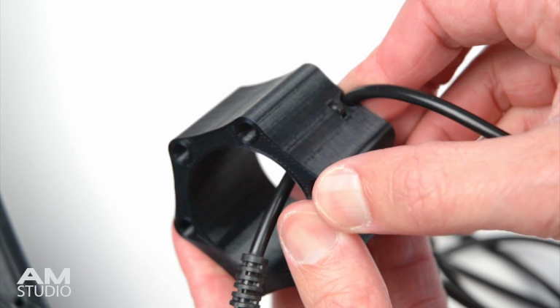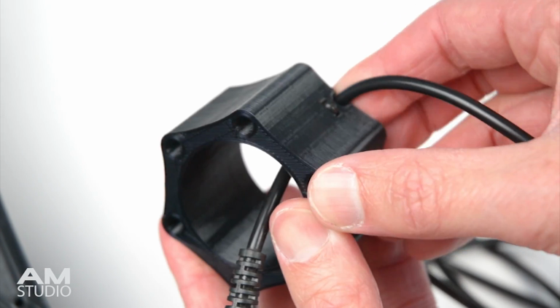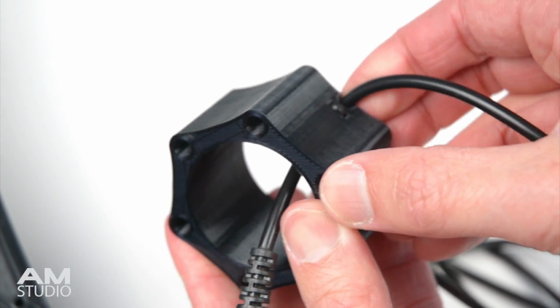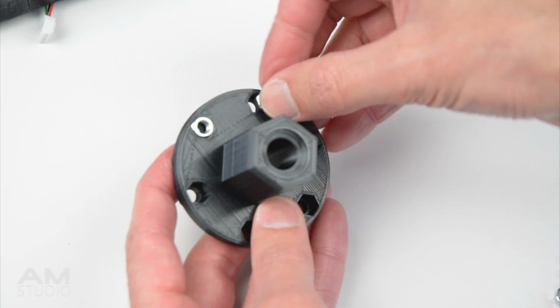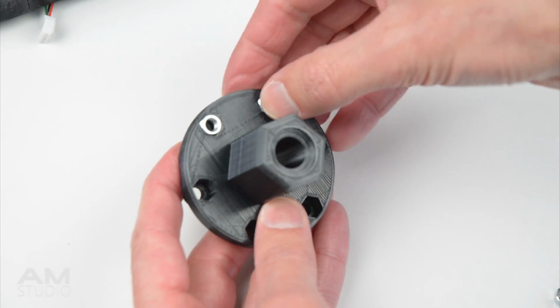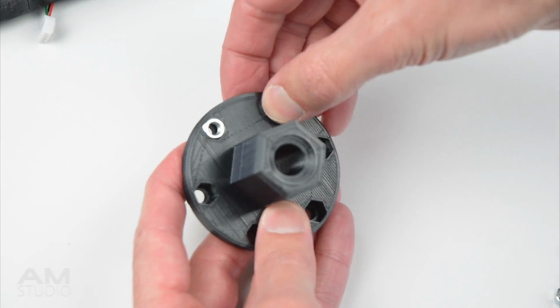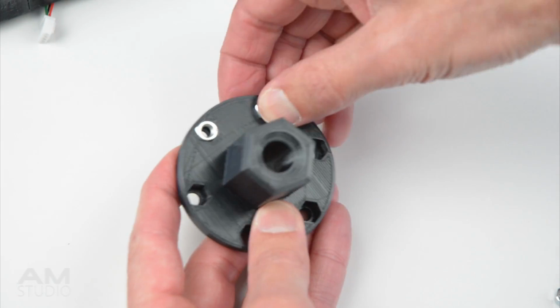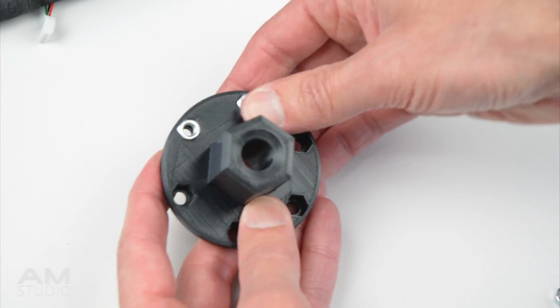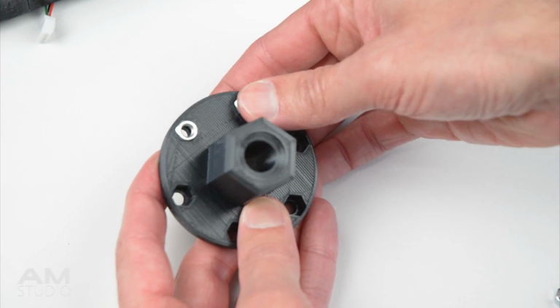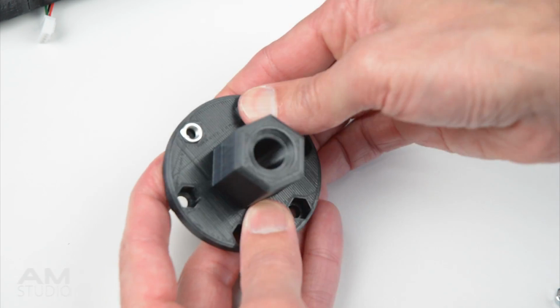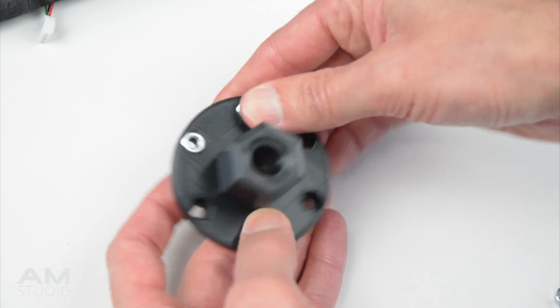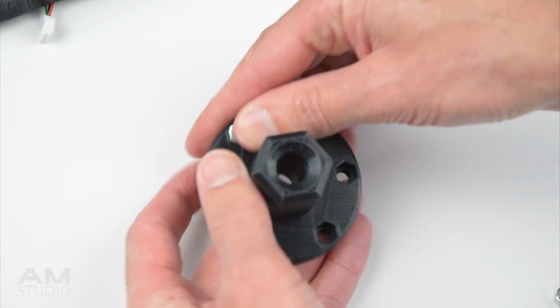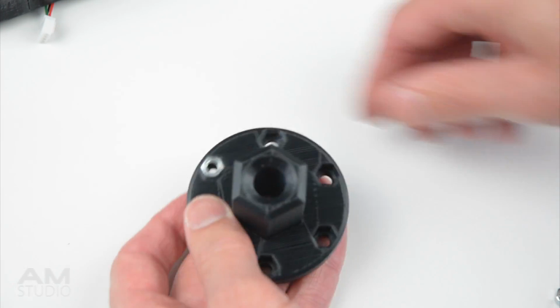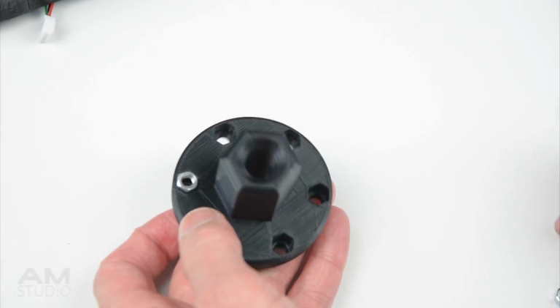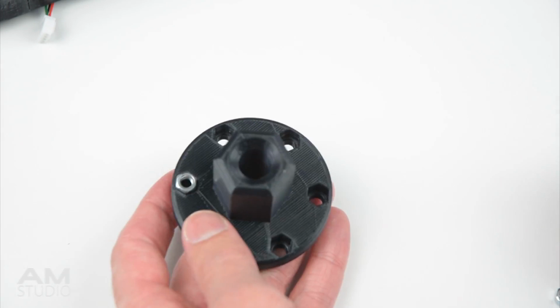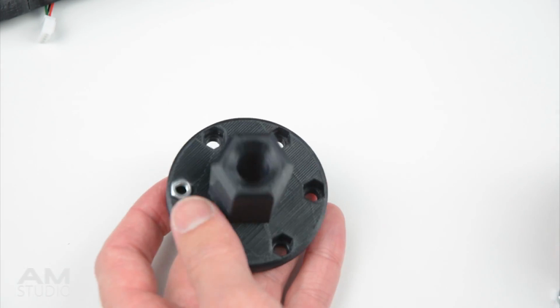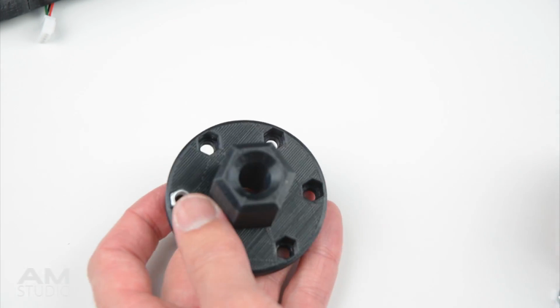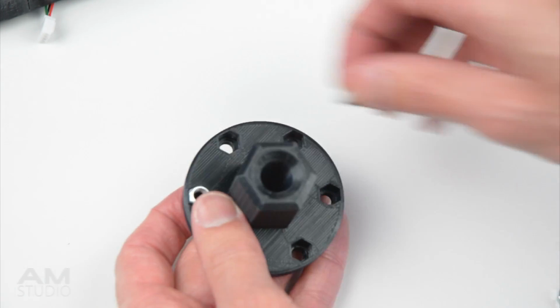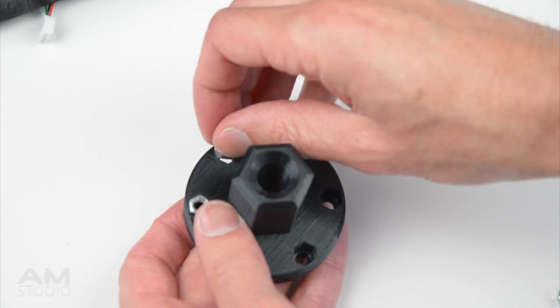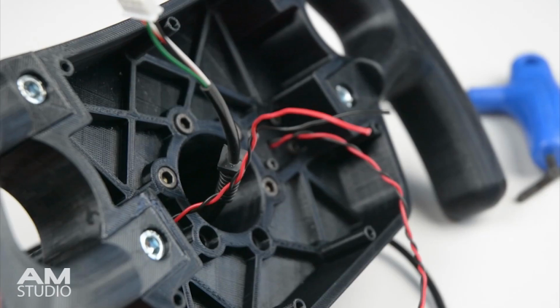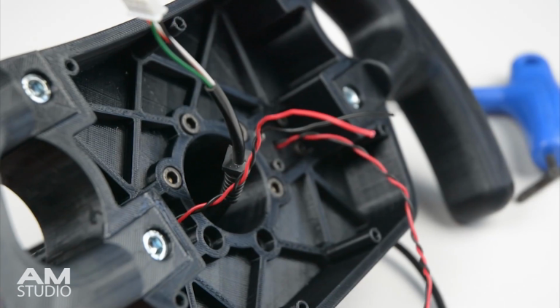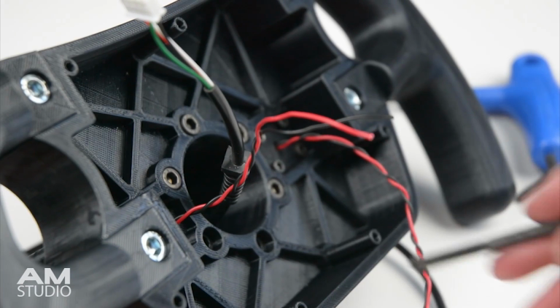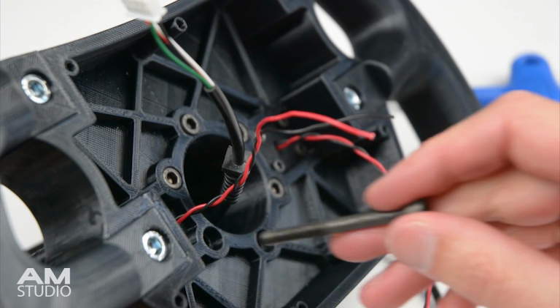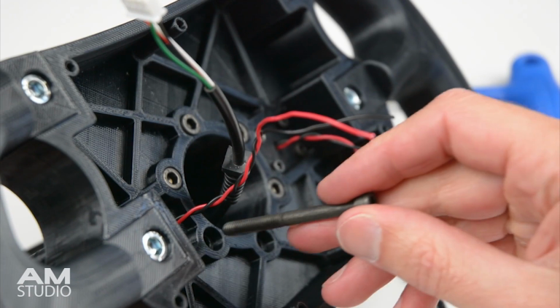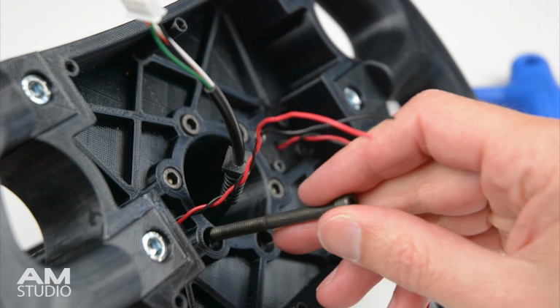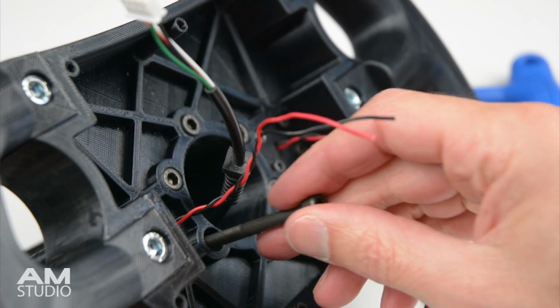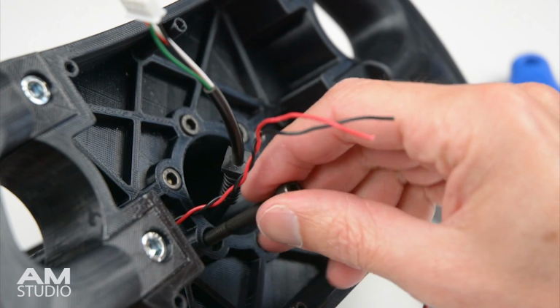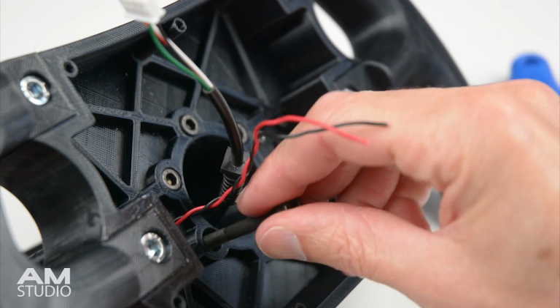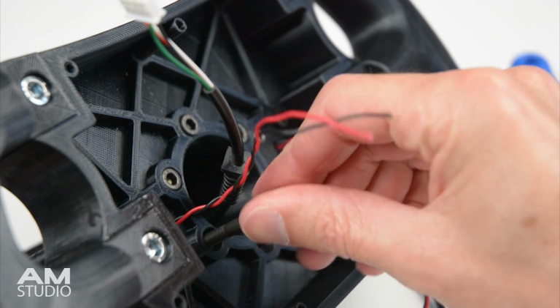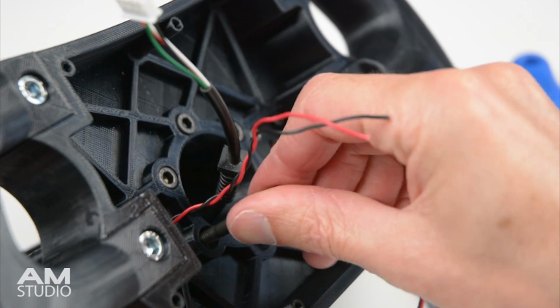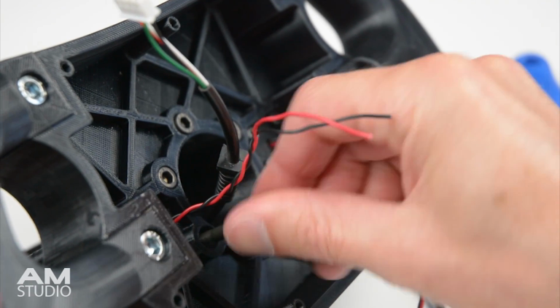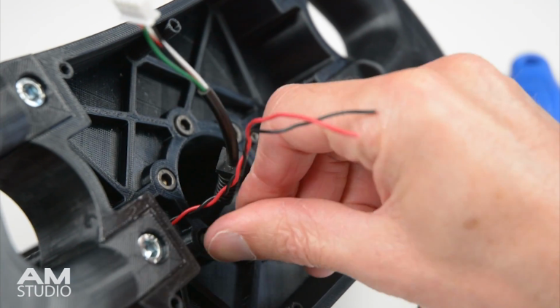The next part is to add nuts into the back of the quick release adapter. Place the hub spacer onto the wheel and bolt together.